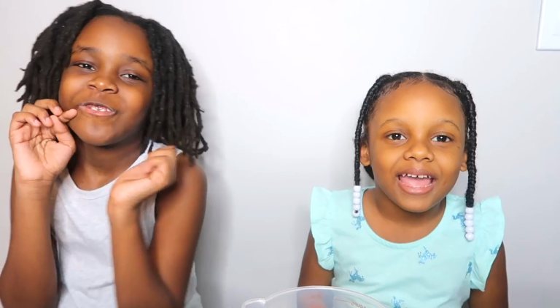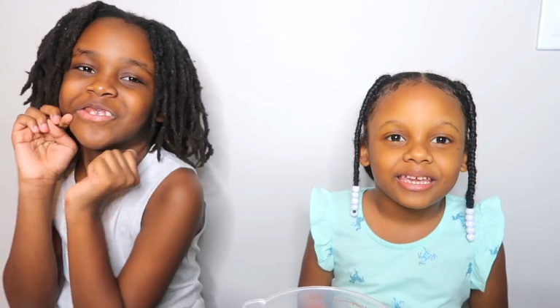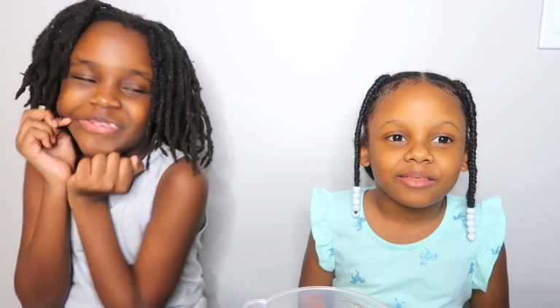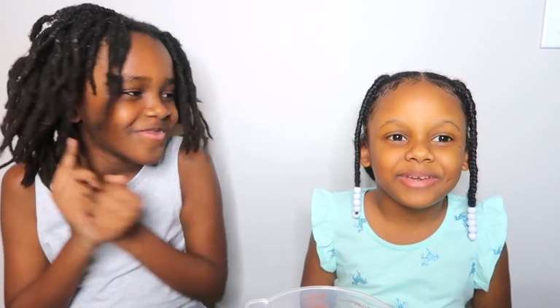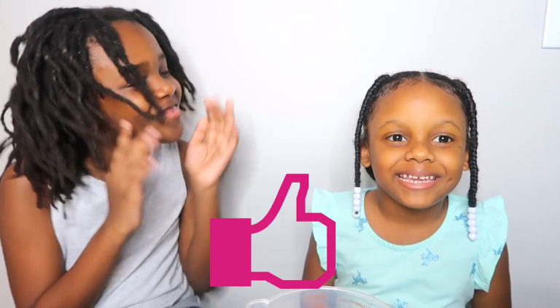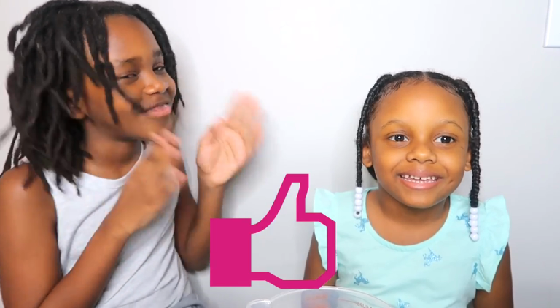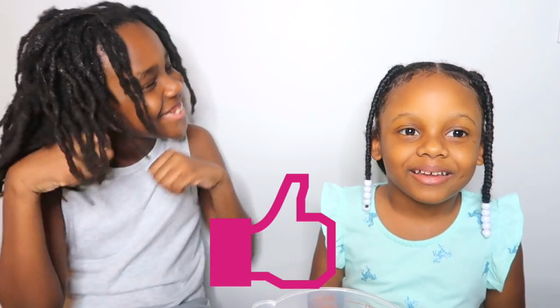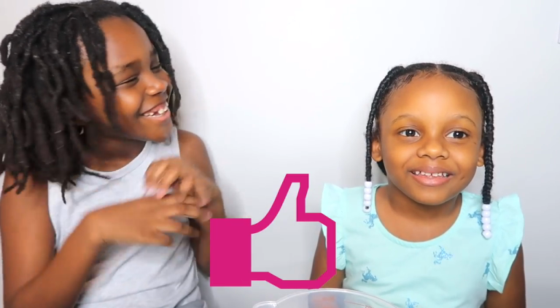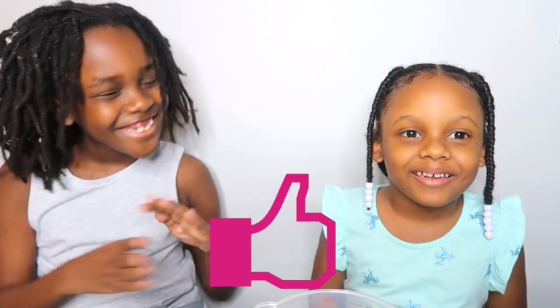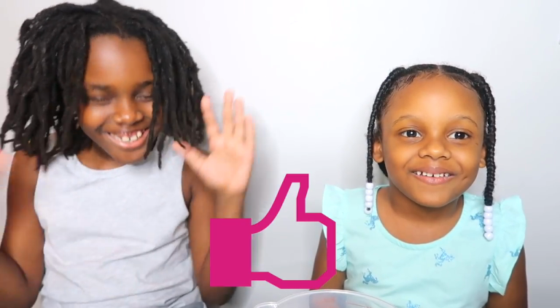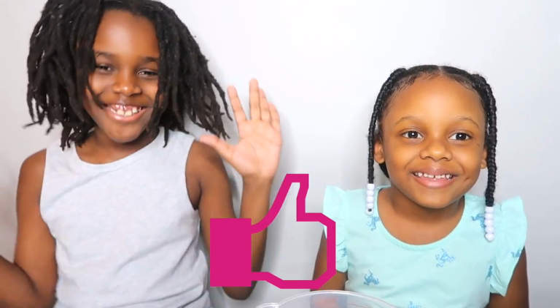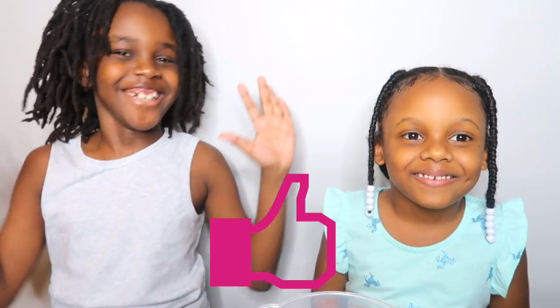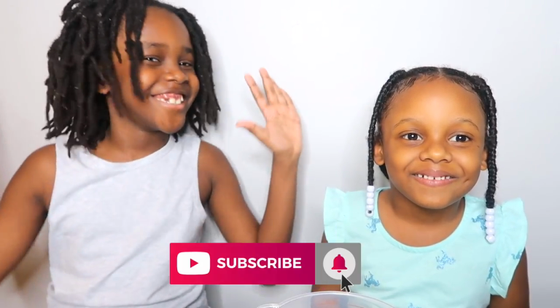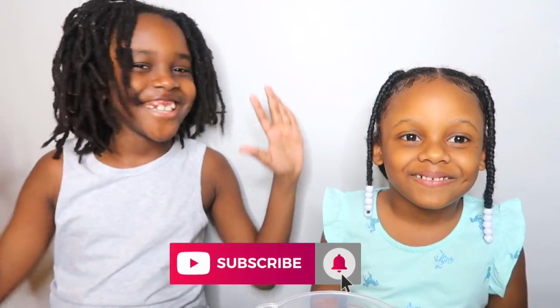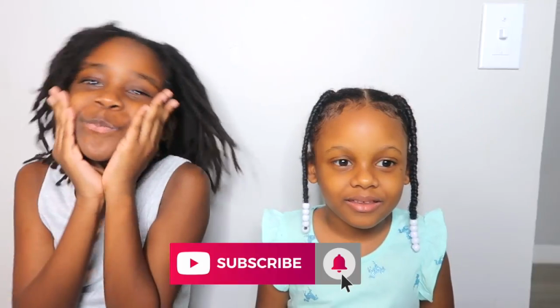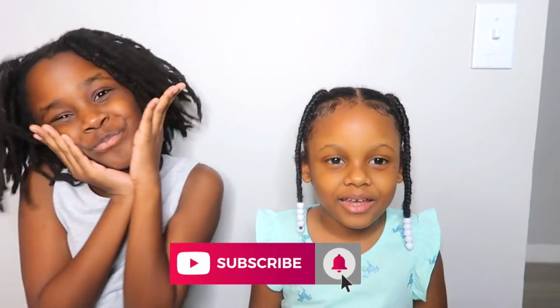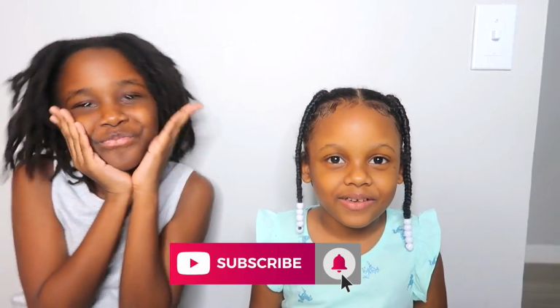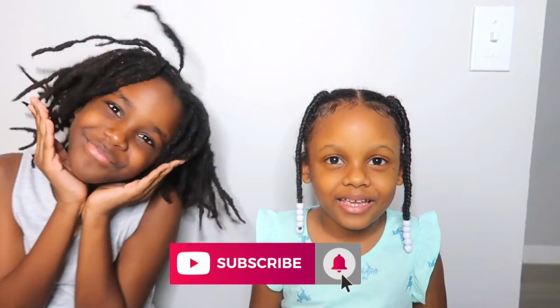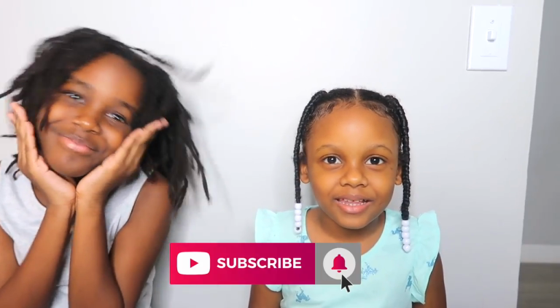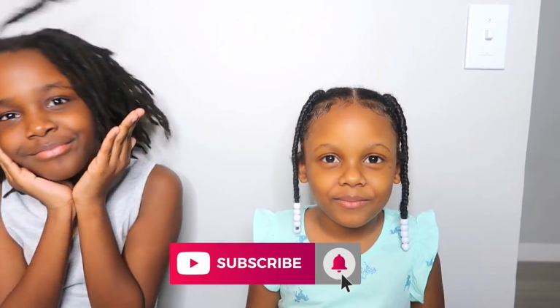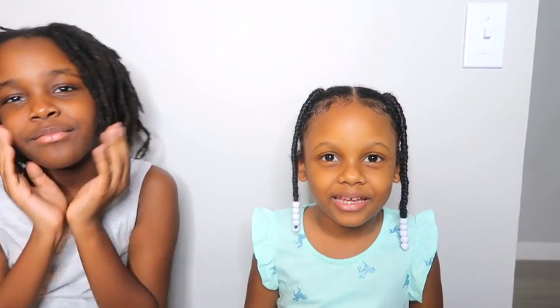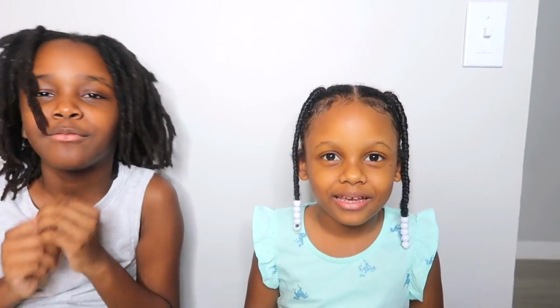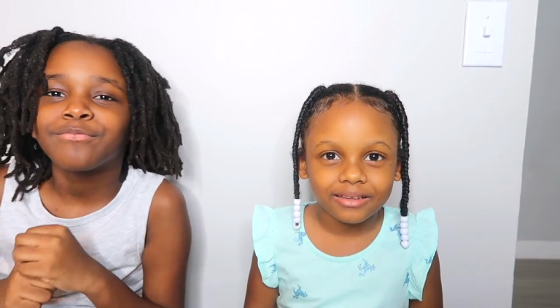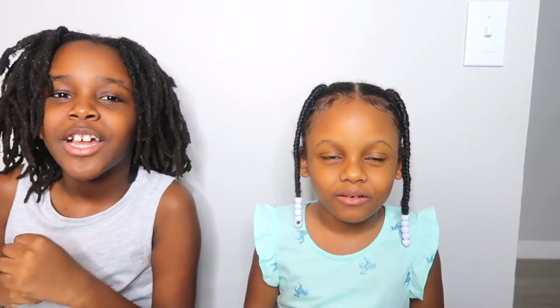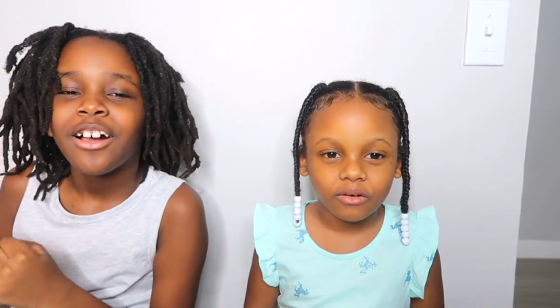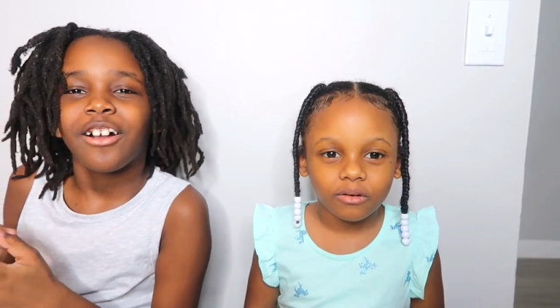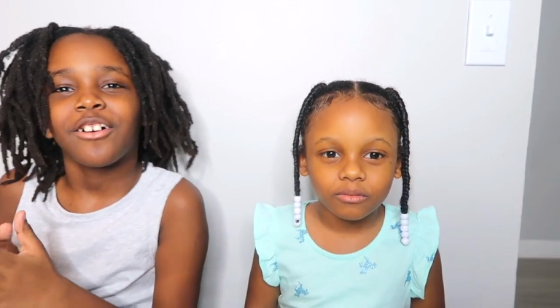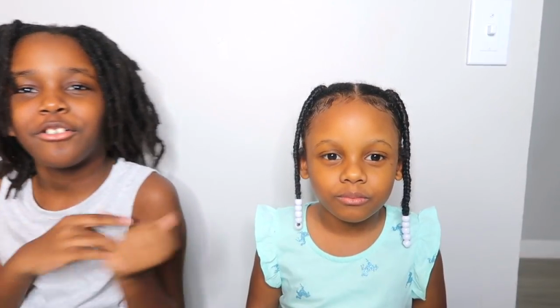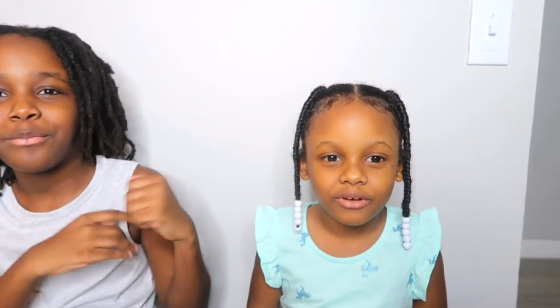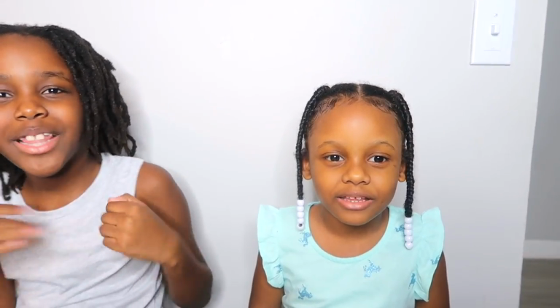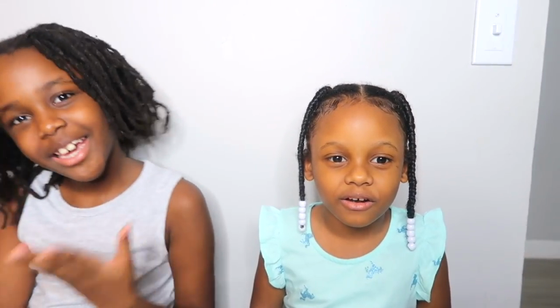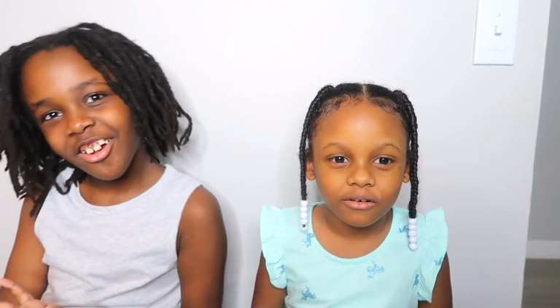Hi, it's me. Welcome to Rachel. Today we're going to make Play-Doh.